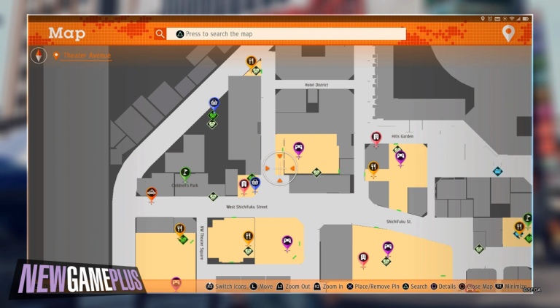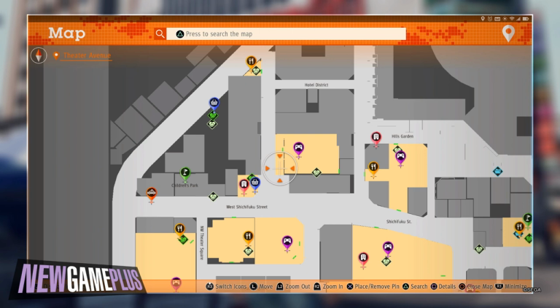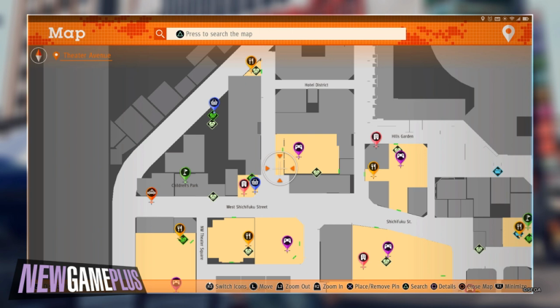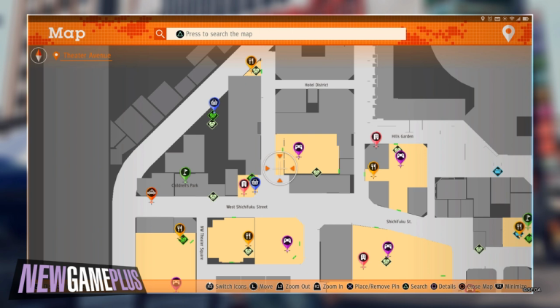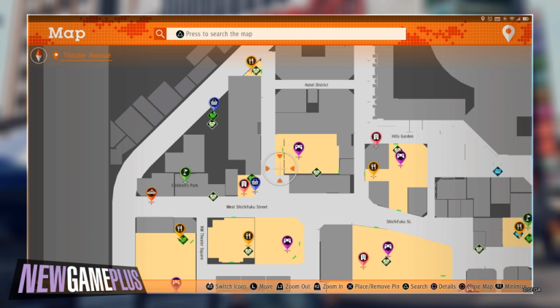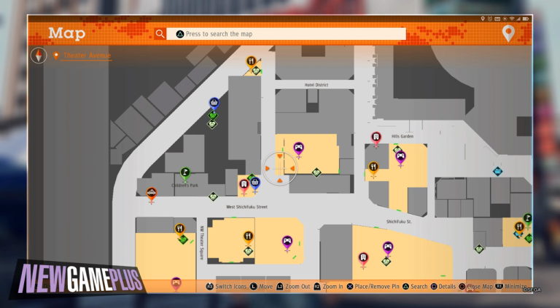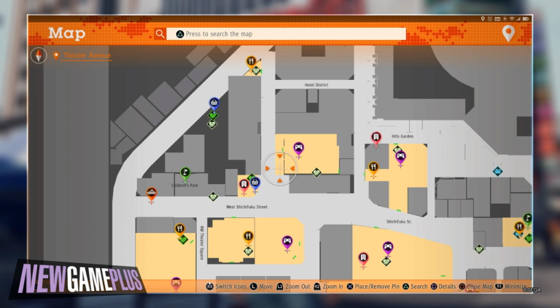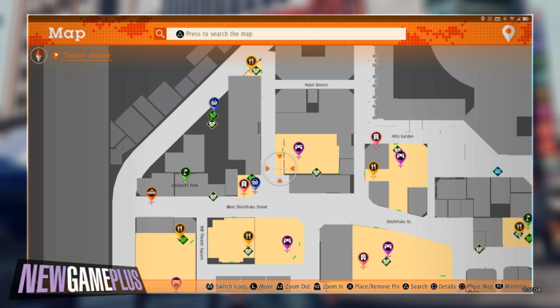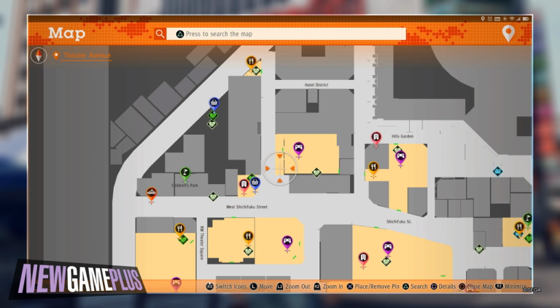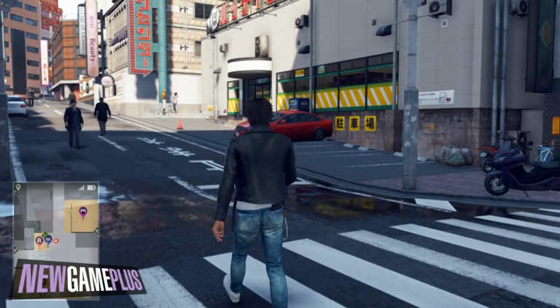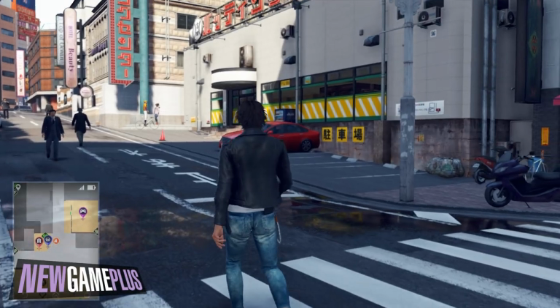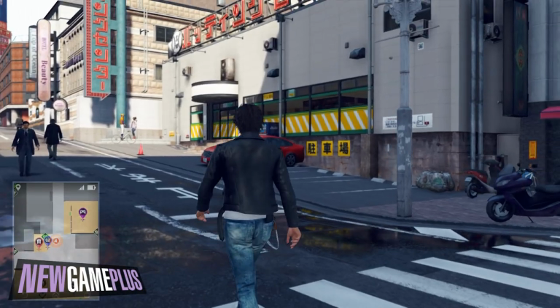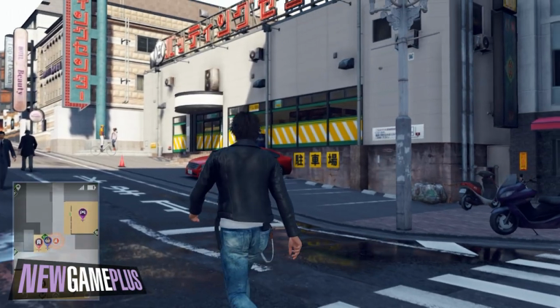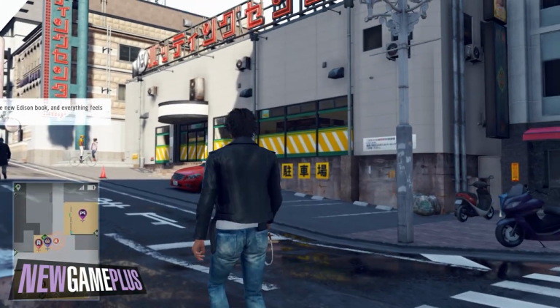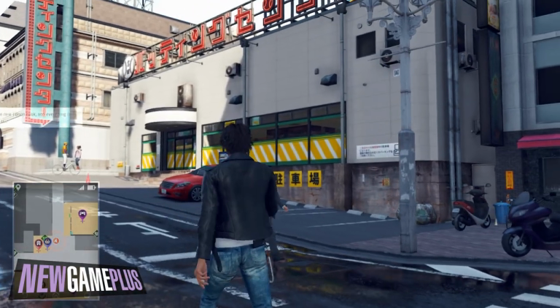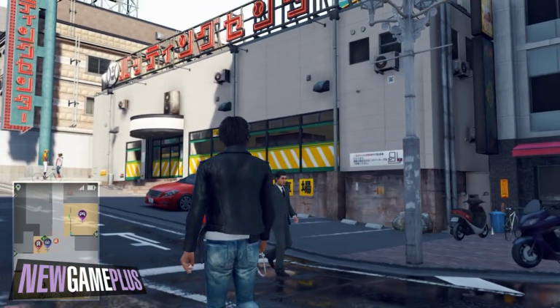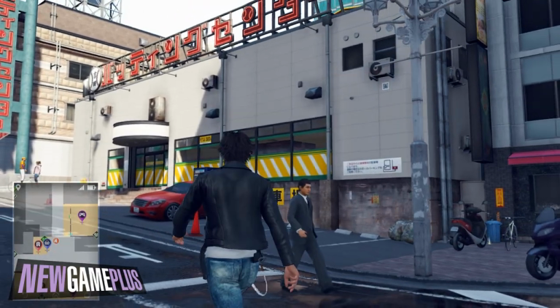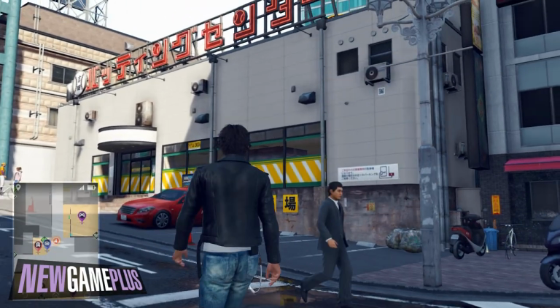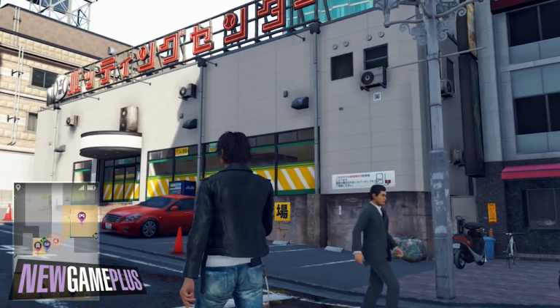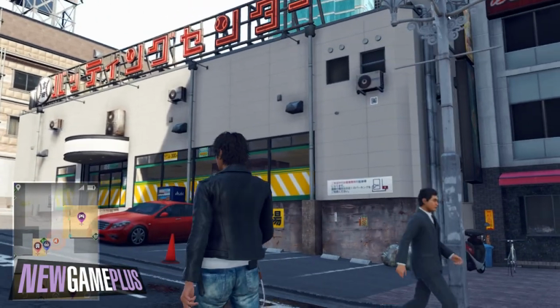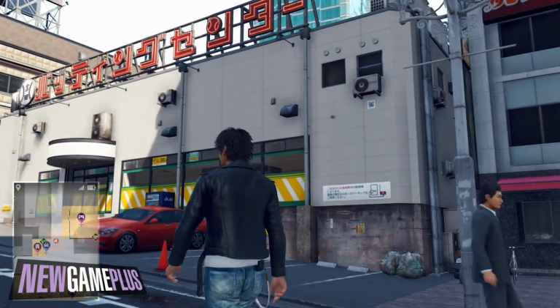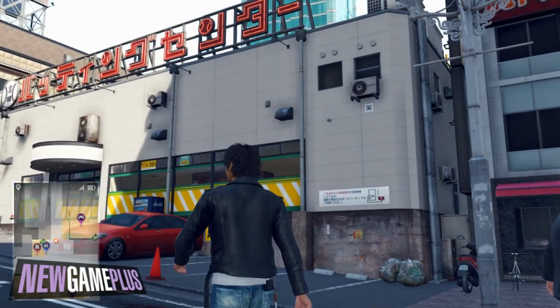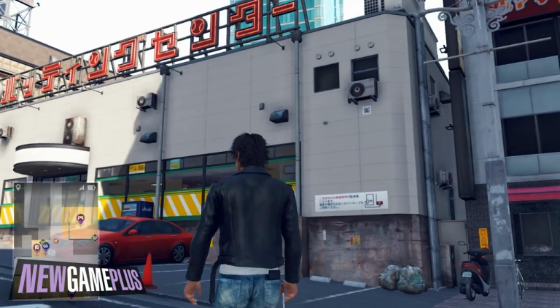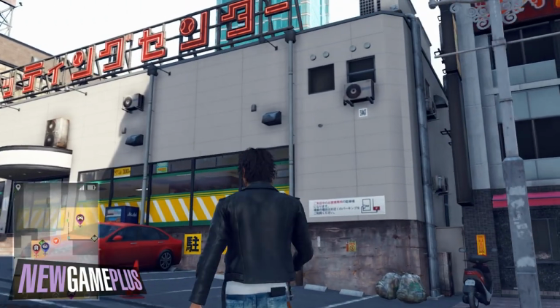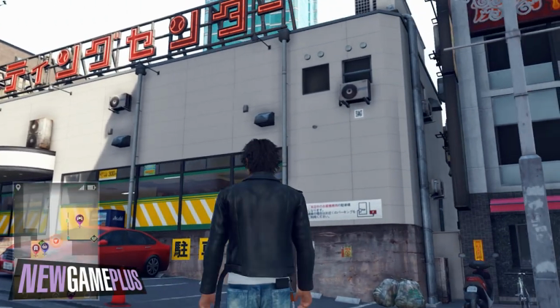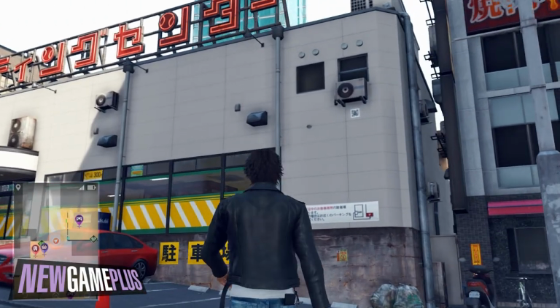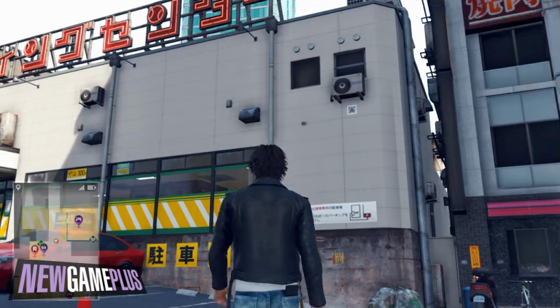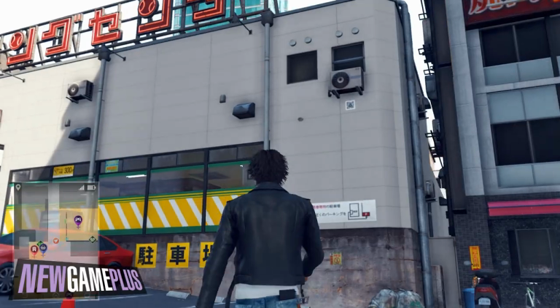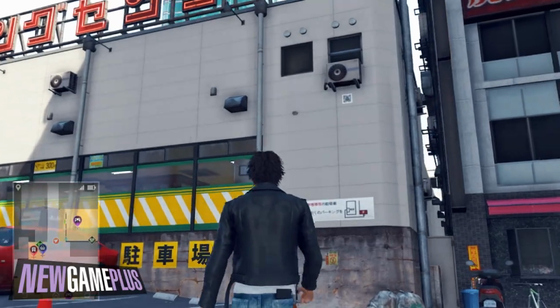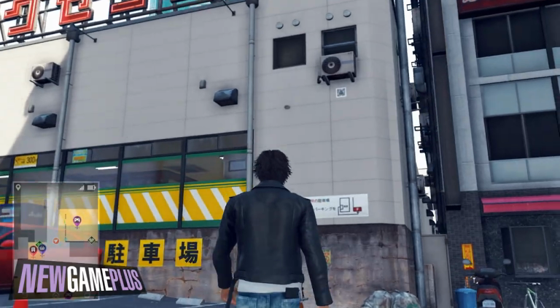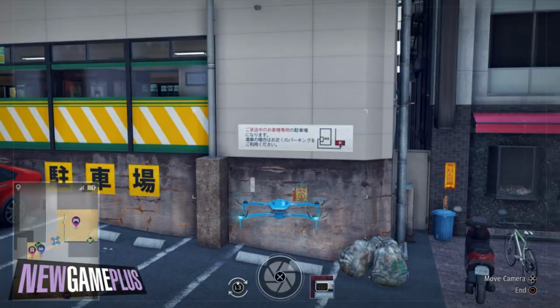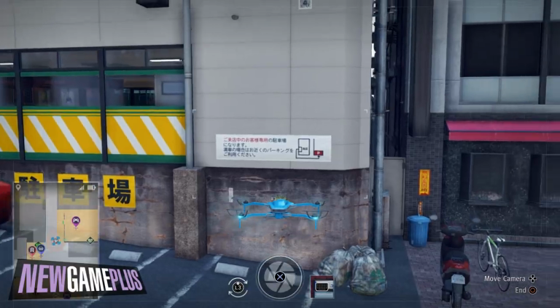For the second code, check the front of the Yoshida Batting Centre and look just under a radiator near the edge of the building.